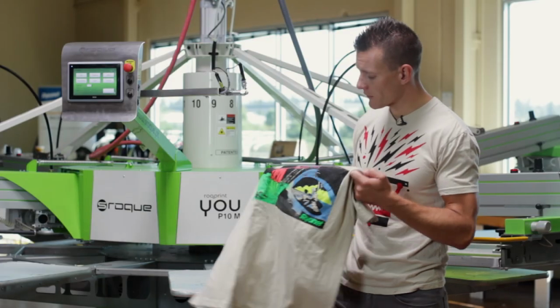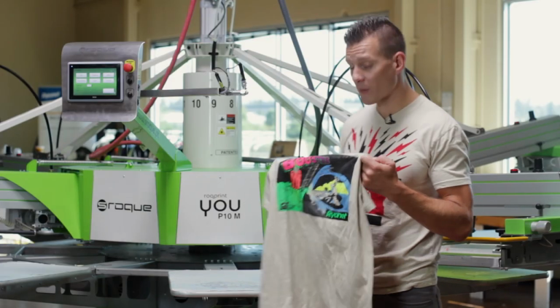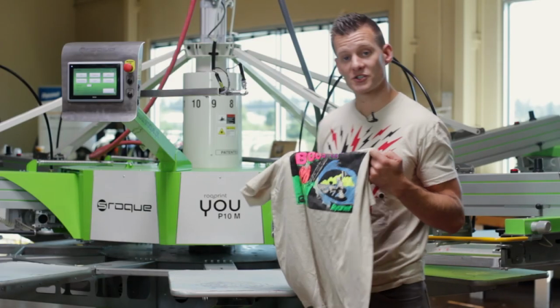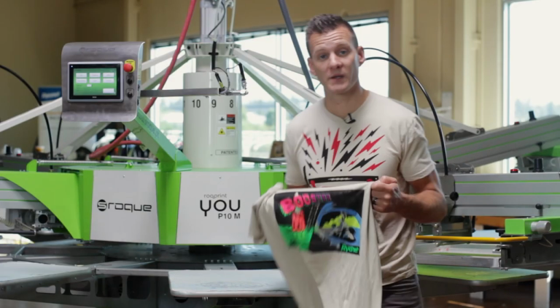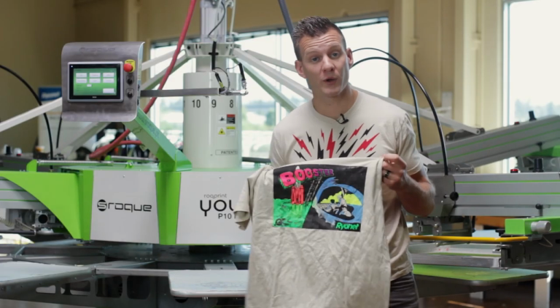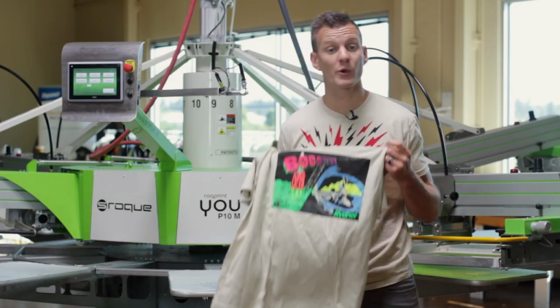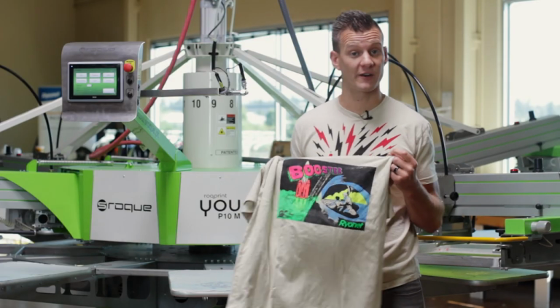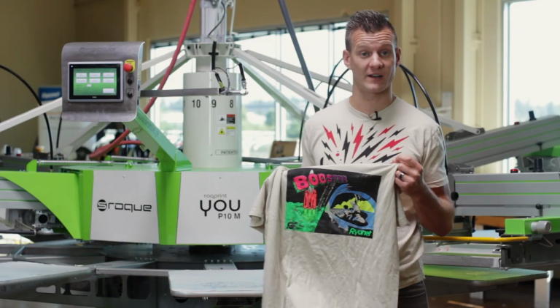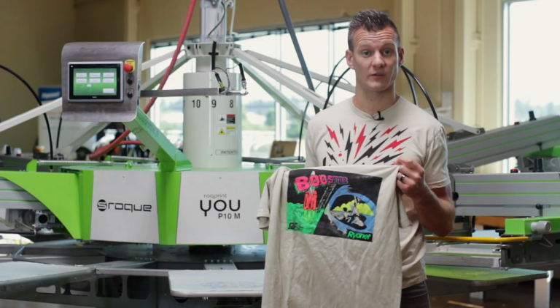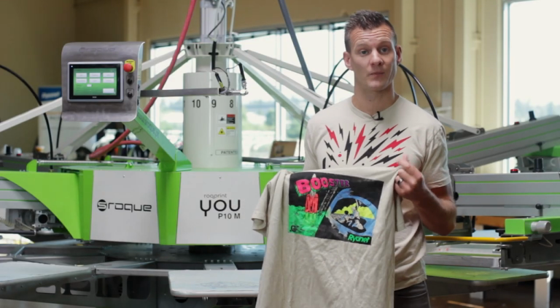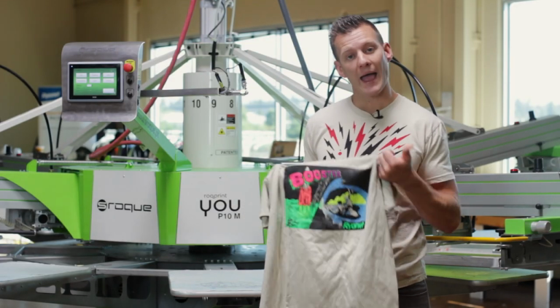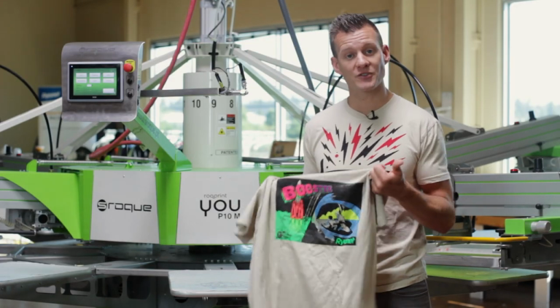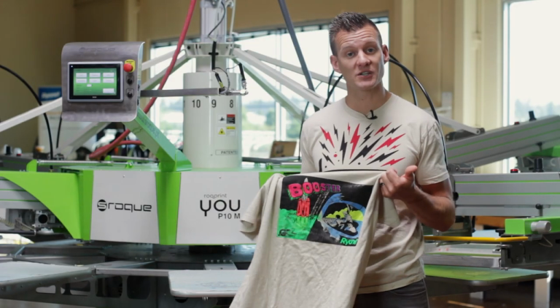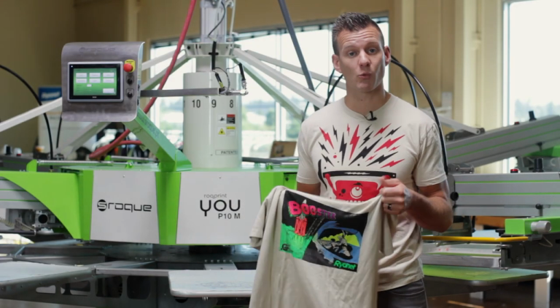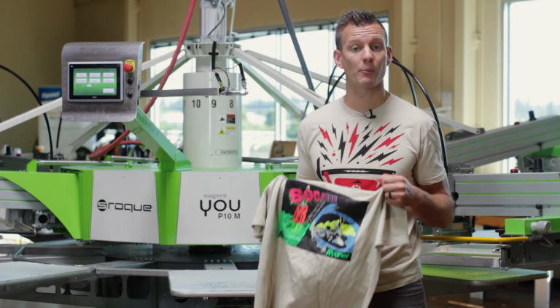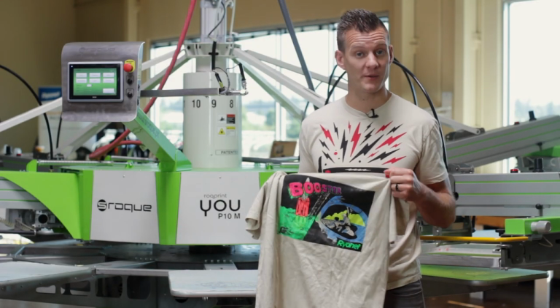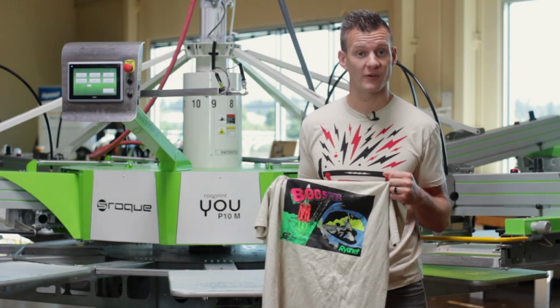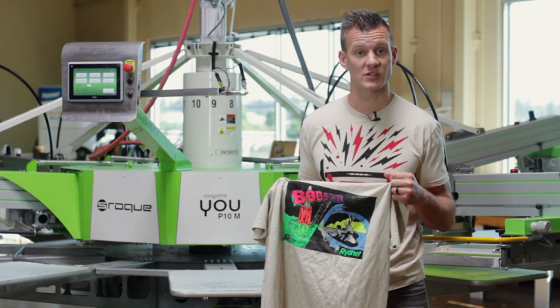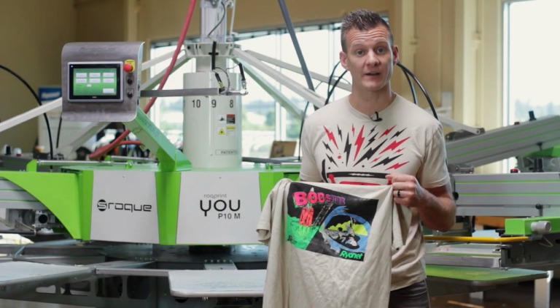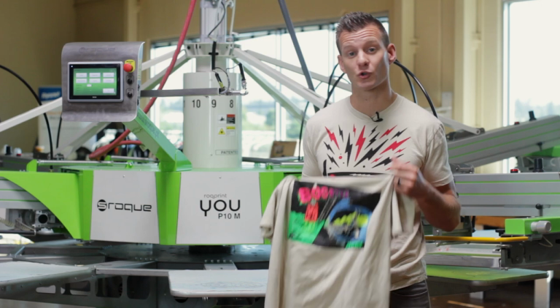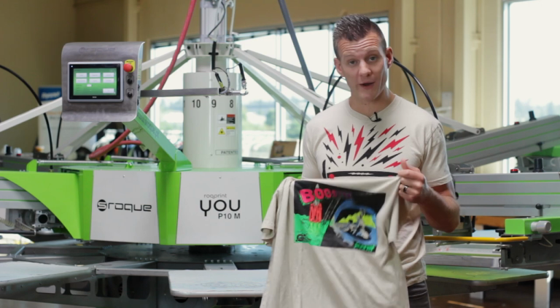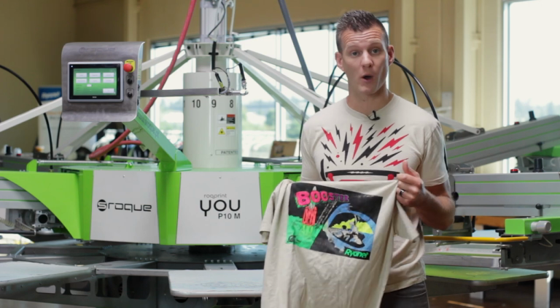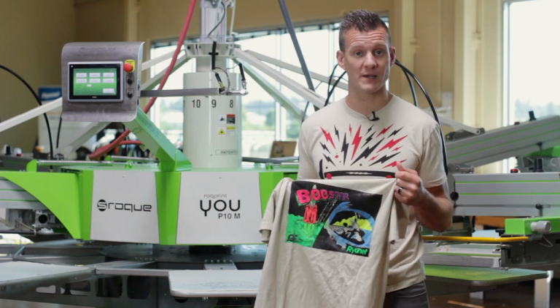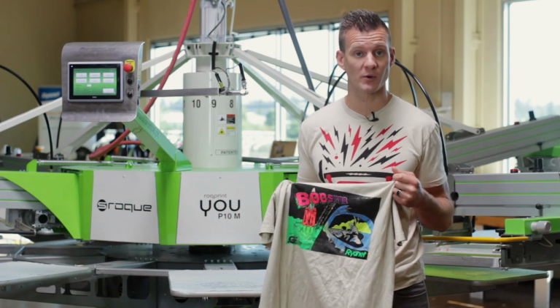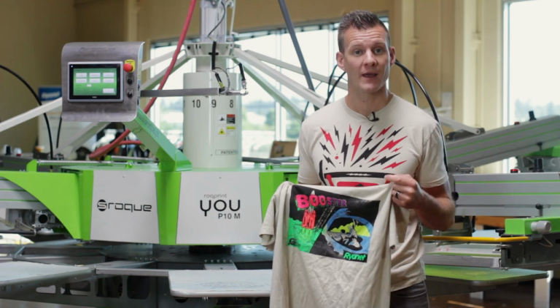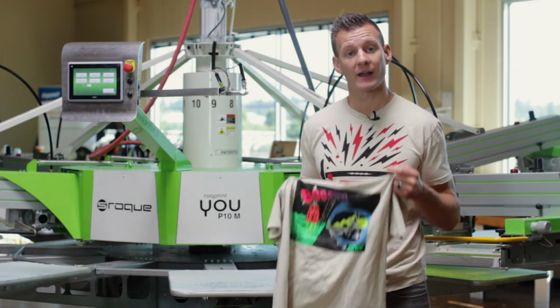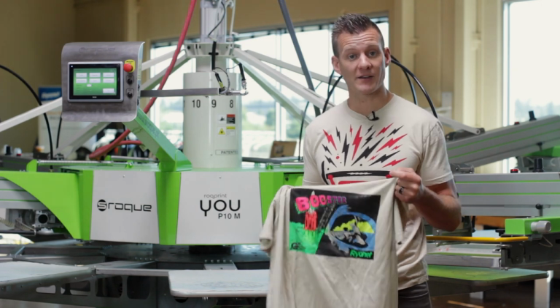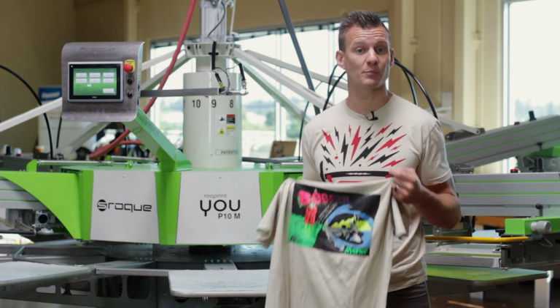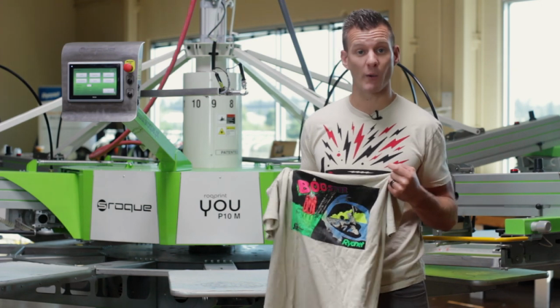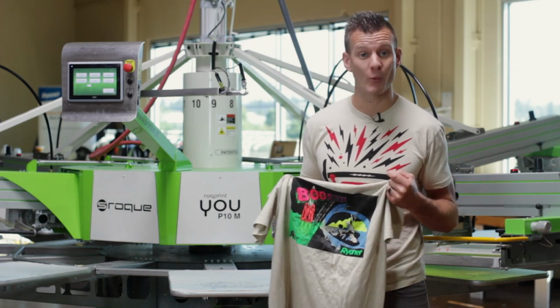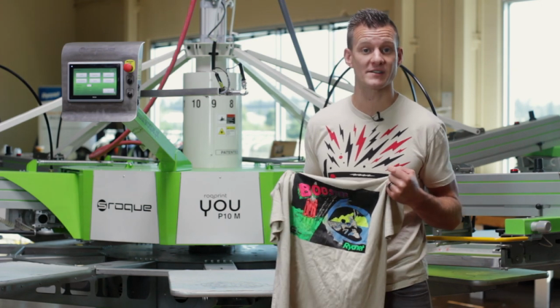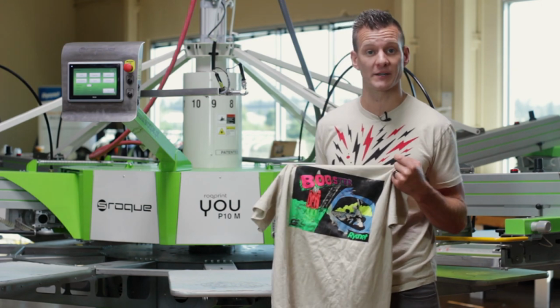Now that we're registered, we can print quickly and effectively. As you'll see, the Rock Print Peel functionality is great for water-based printing and allows us to print wet on wet easily.